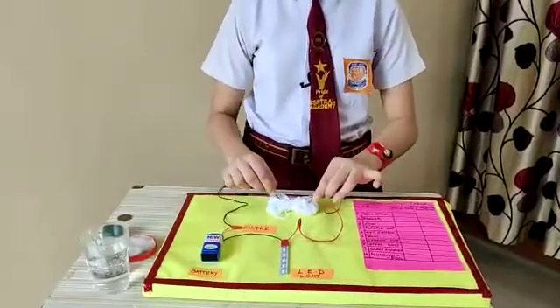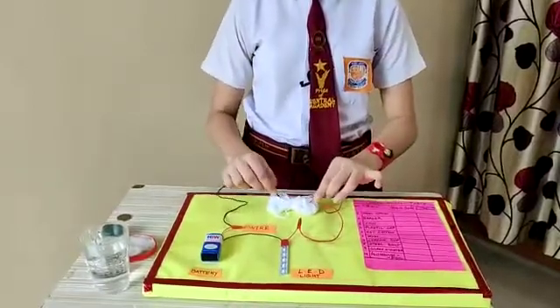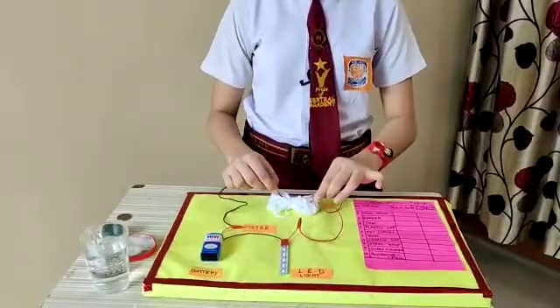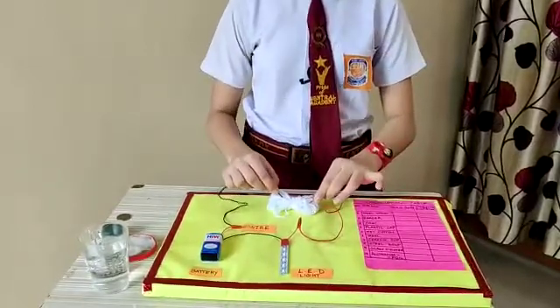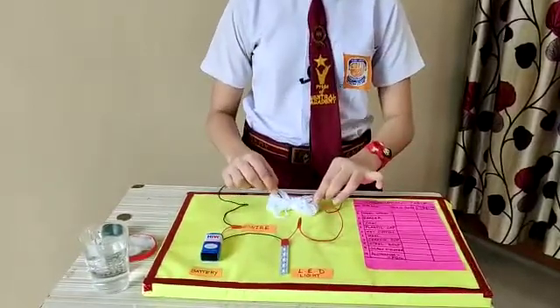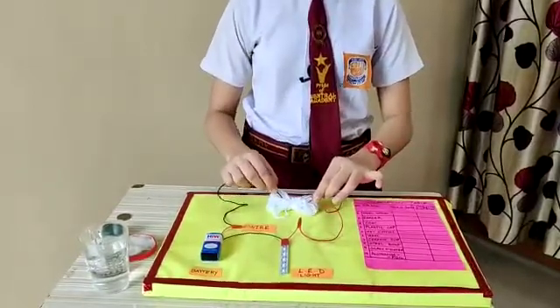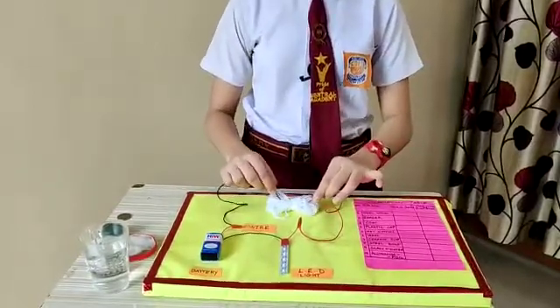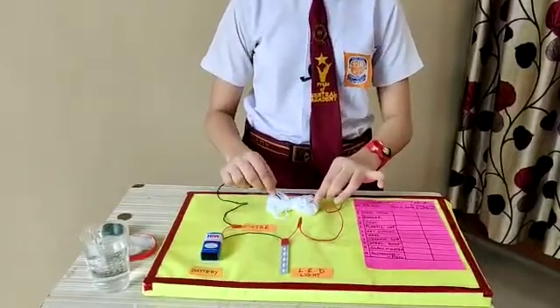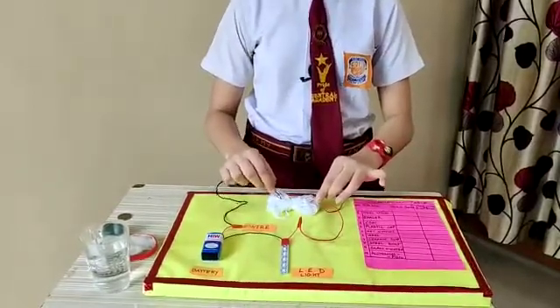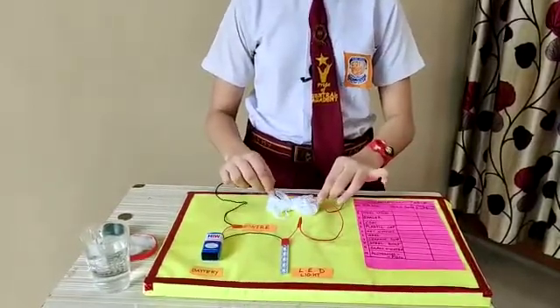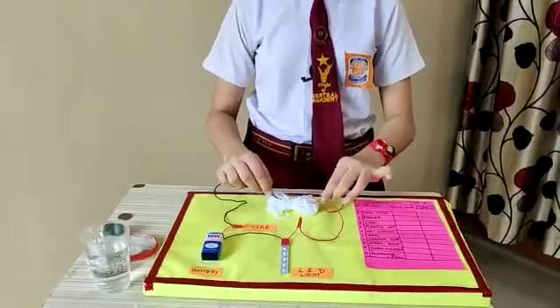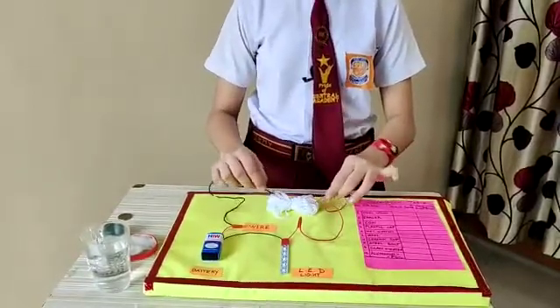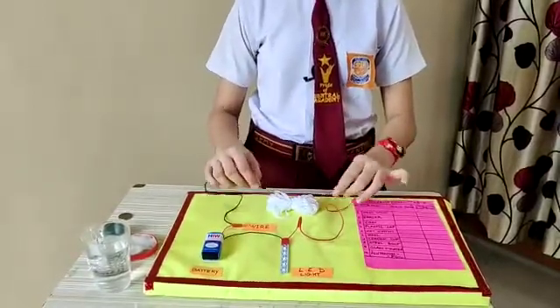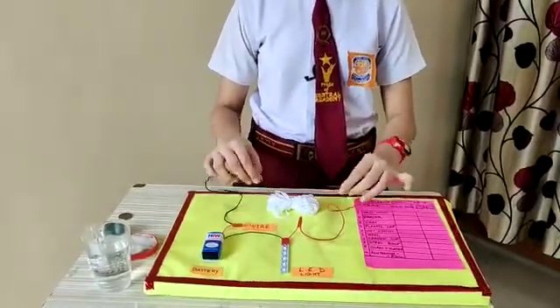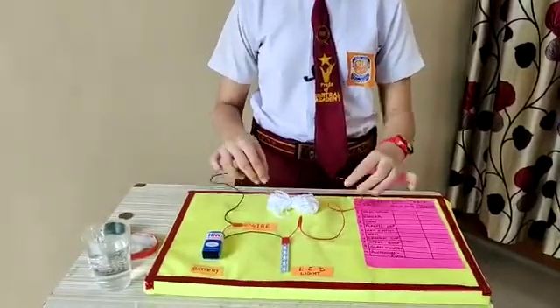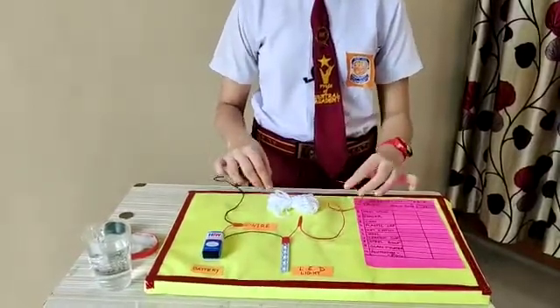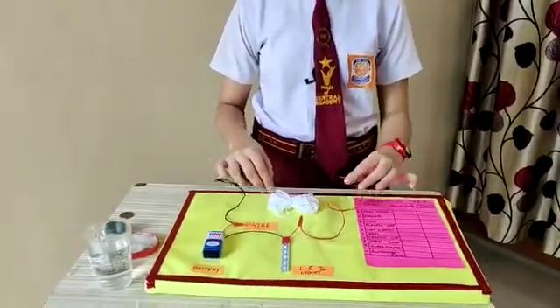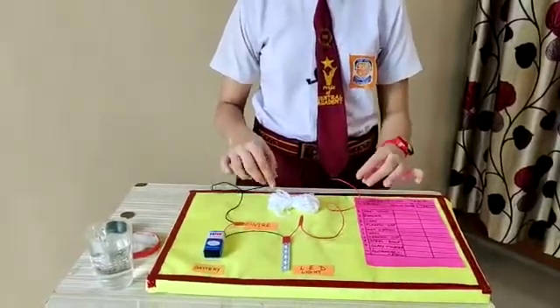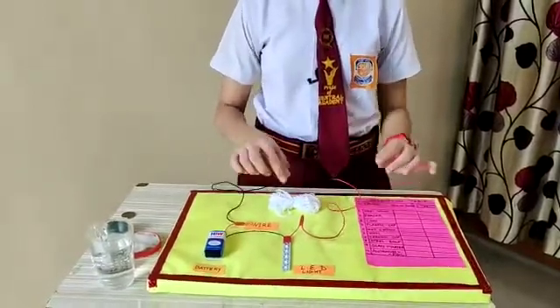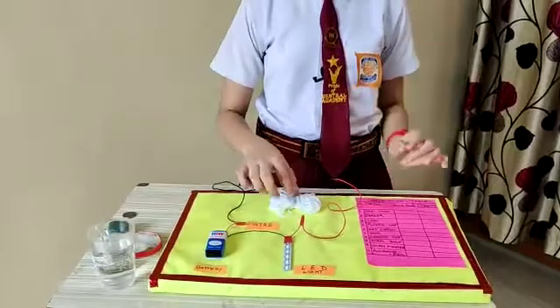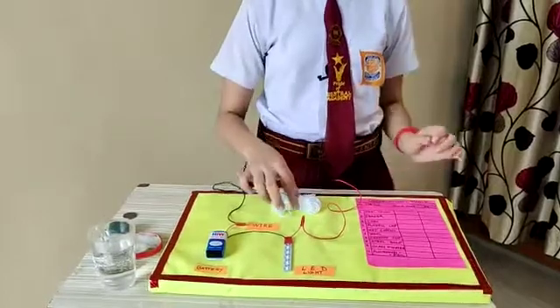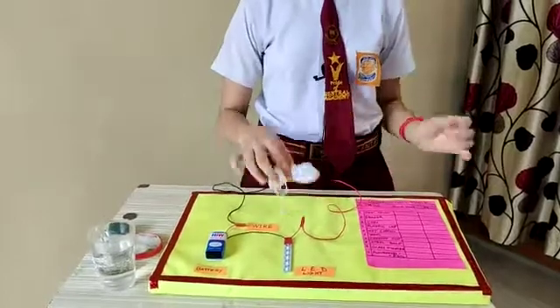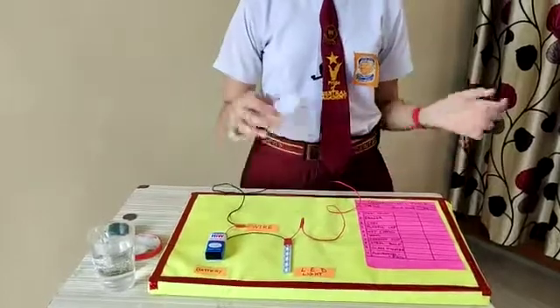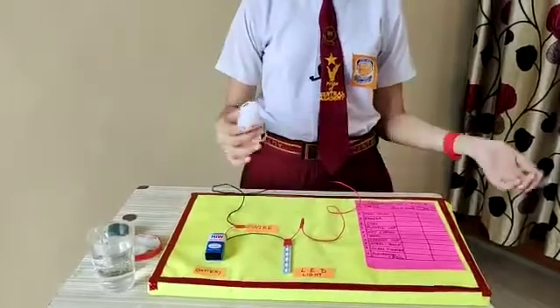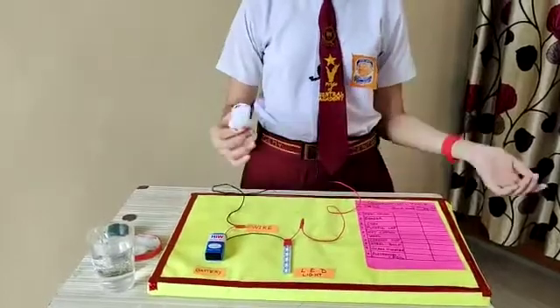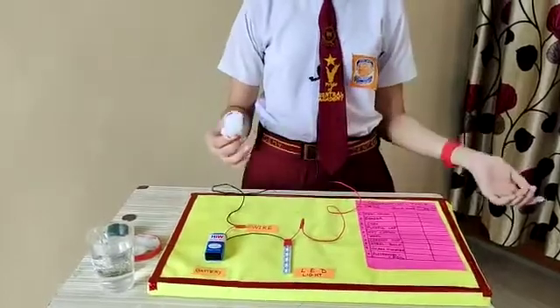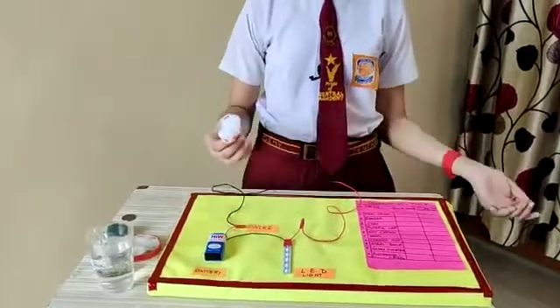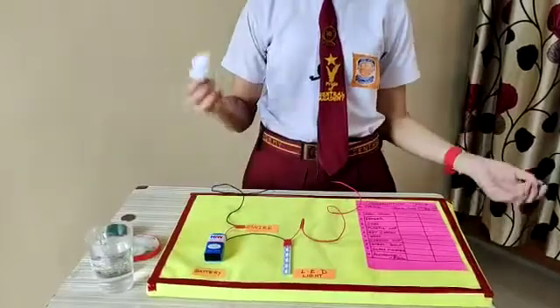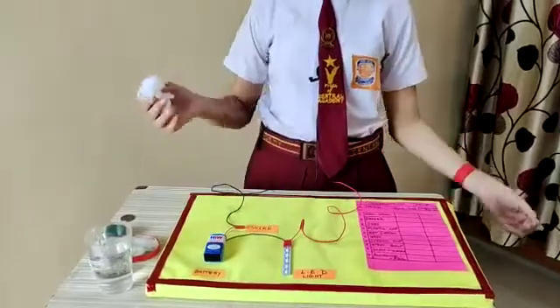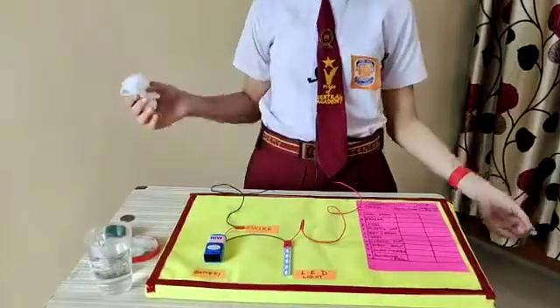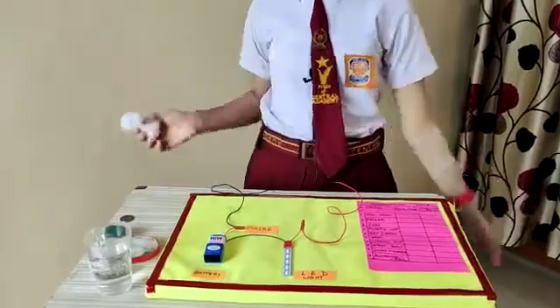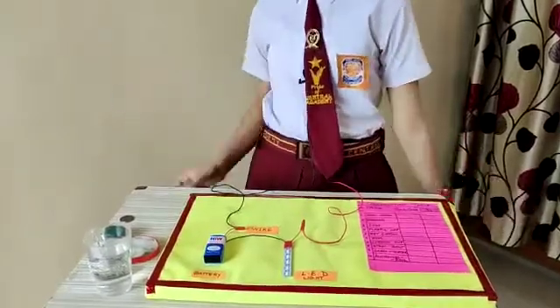Let's check with the wool. The bulb didn't glow. It means that wool is an insulator.